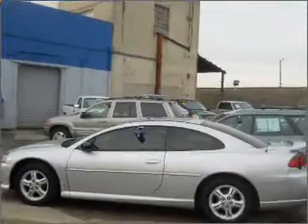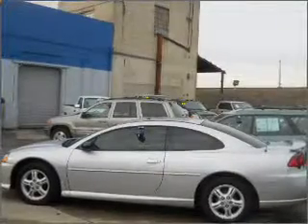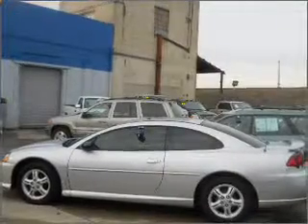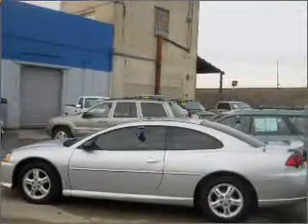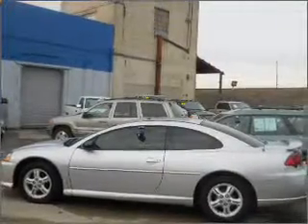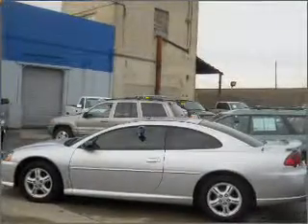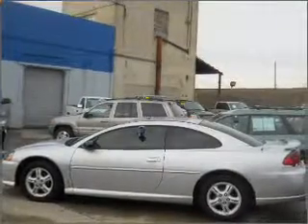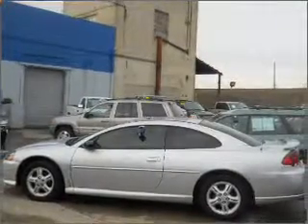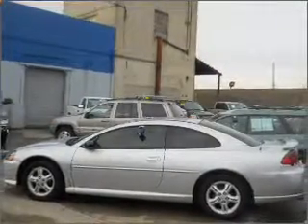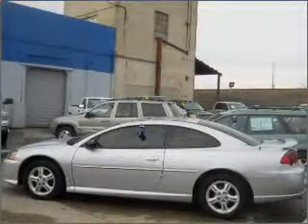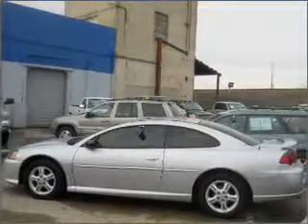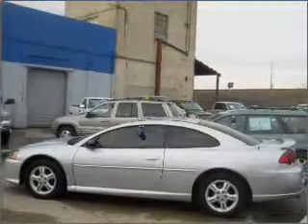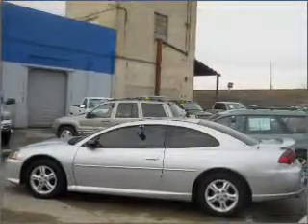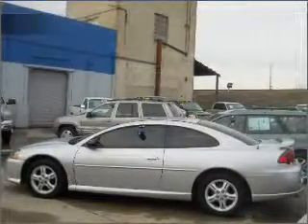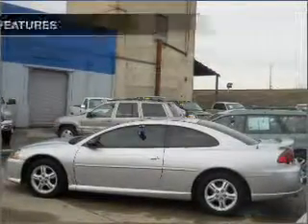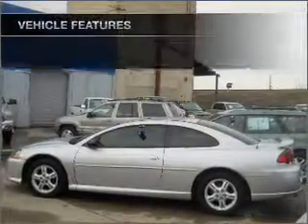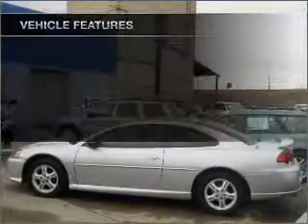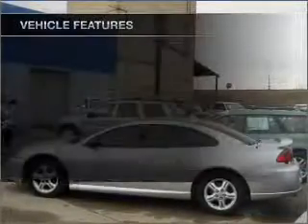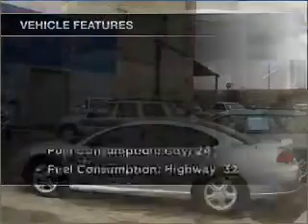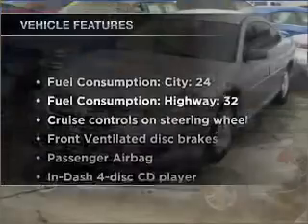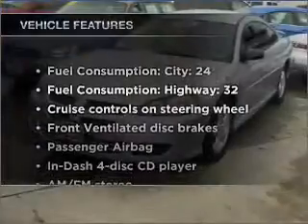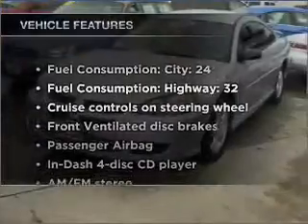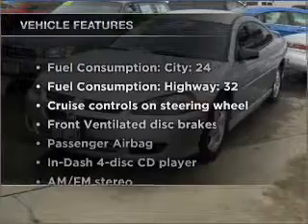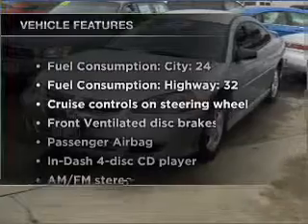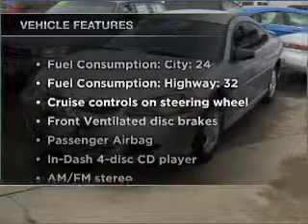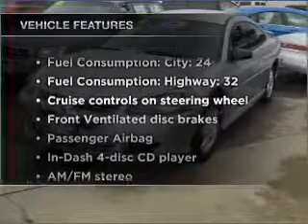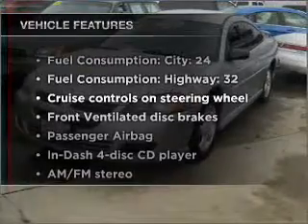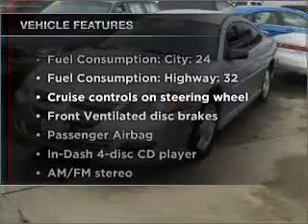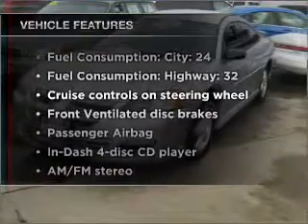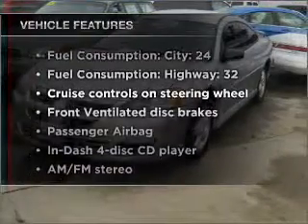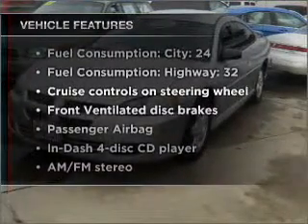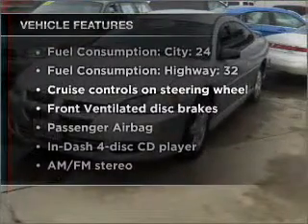Stand out from the crowd with premium wheels. Plus, enjoy these notable features that are included in this vehicle.